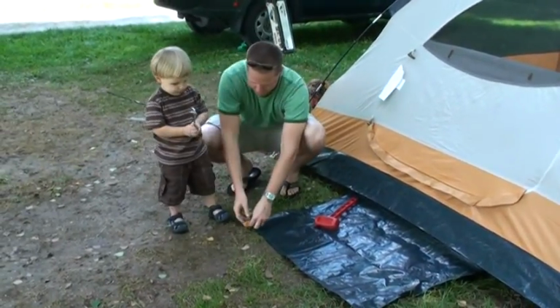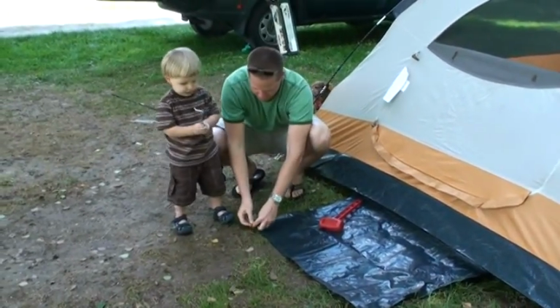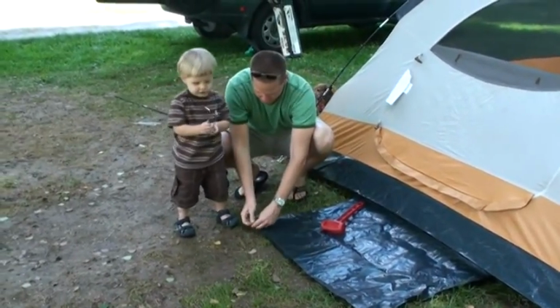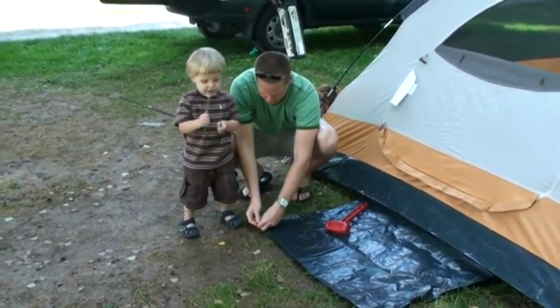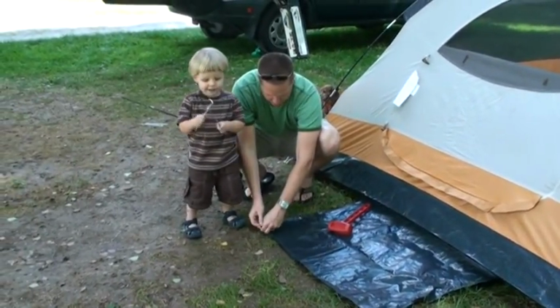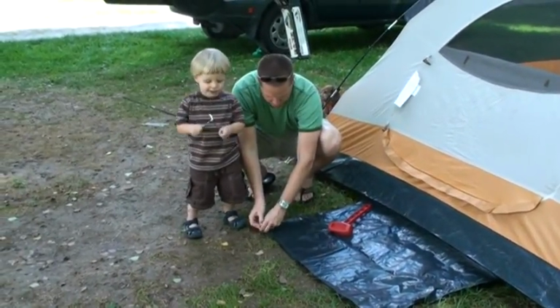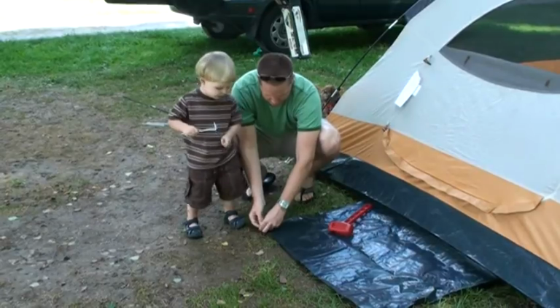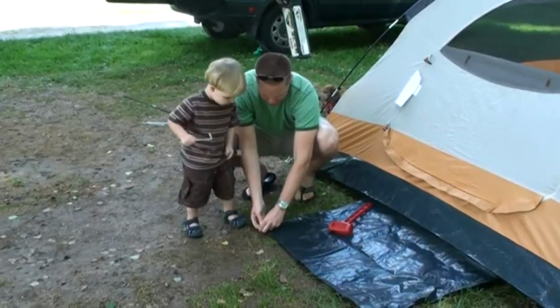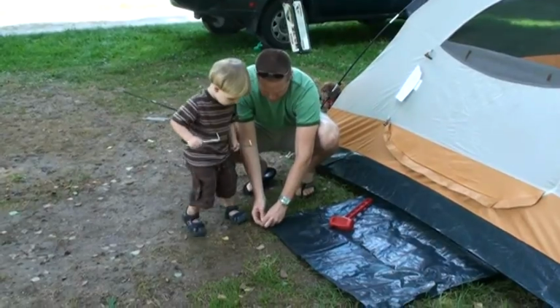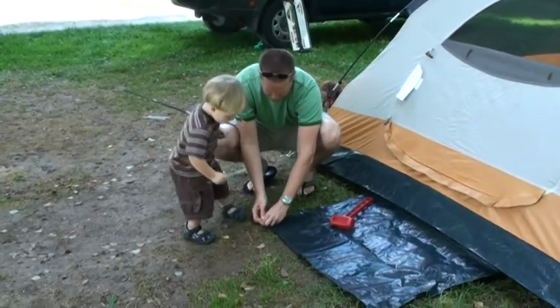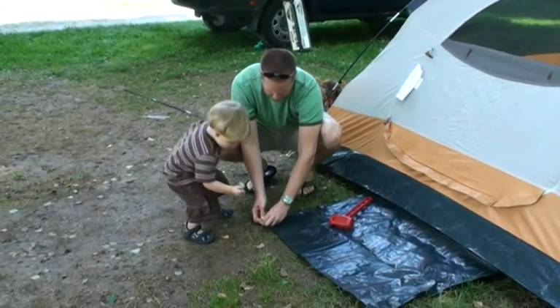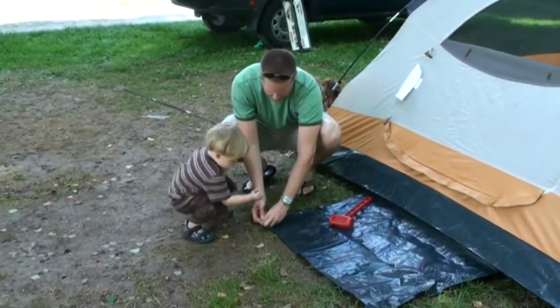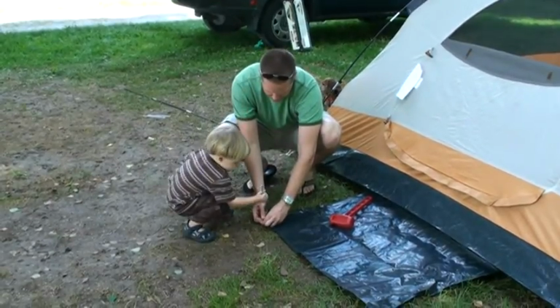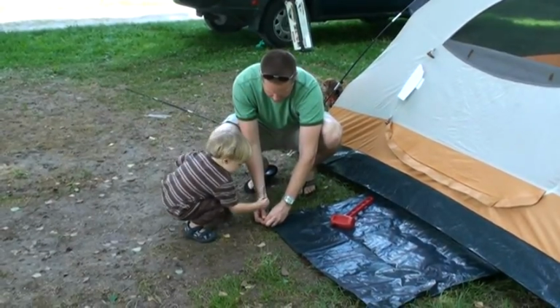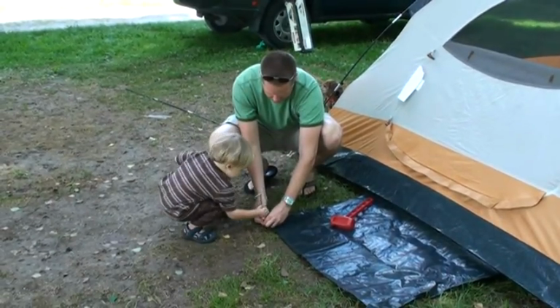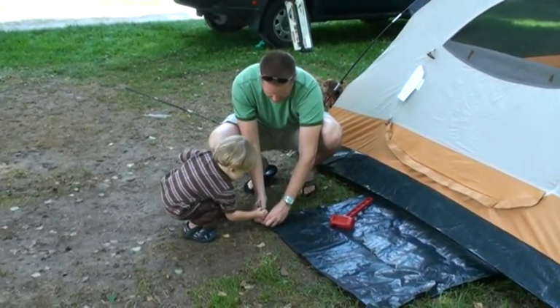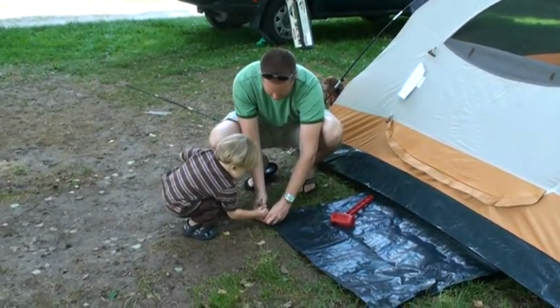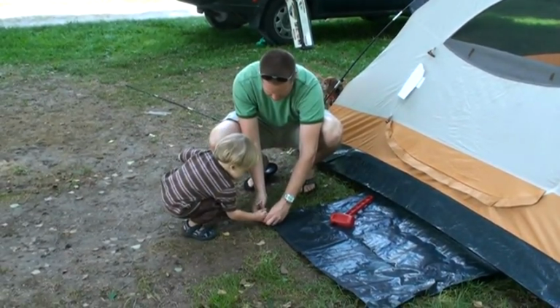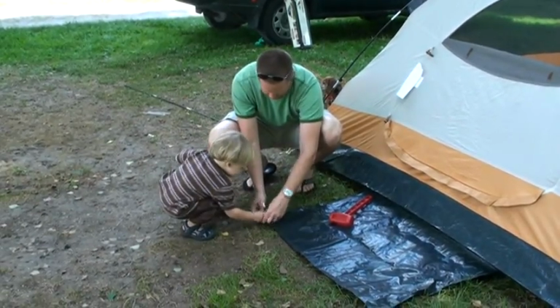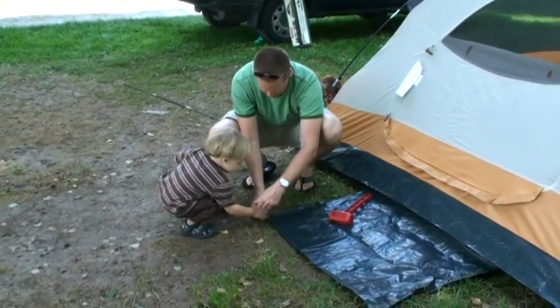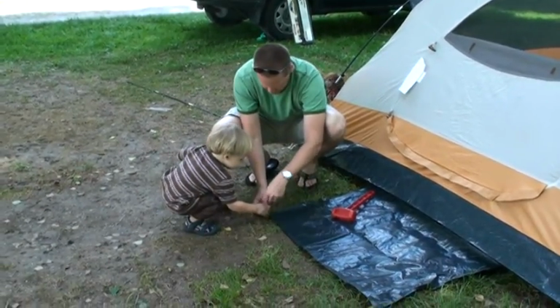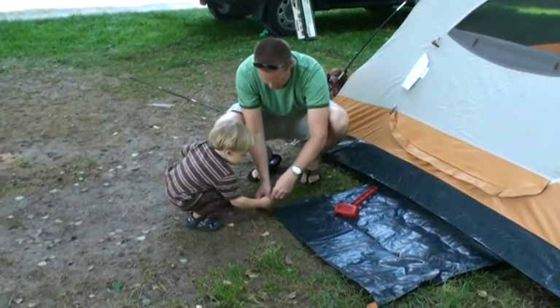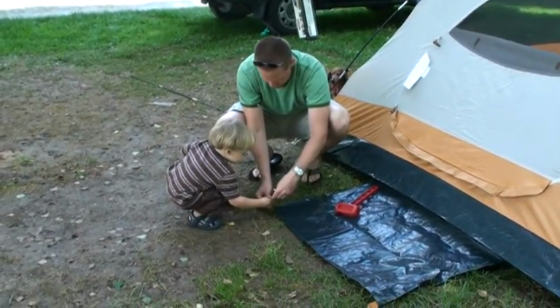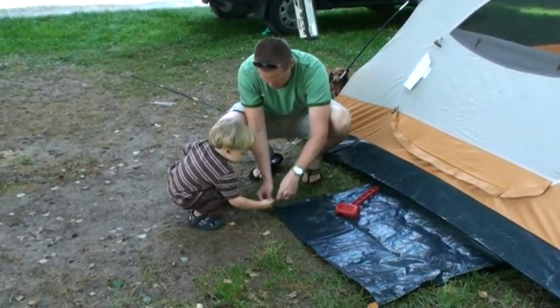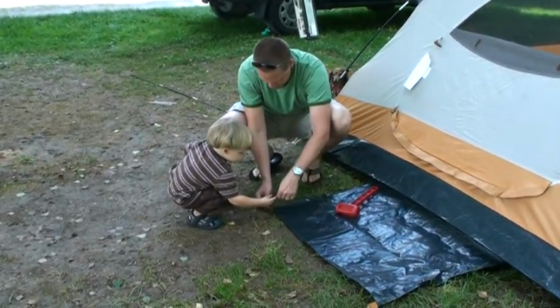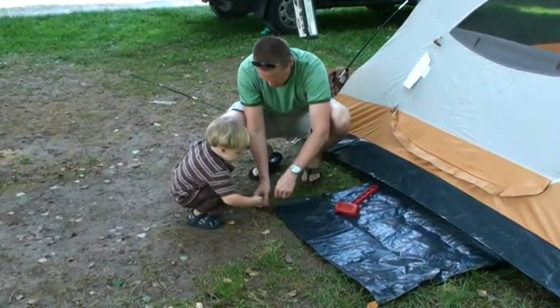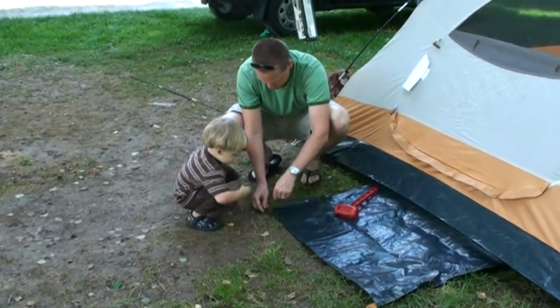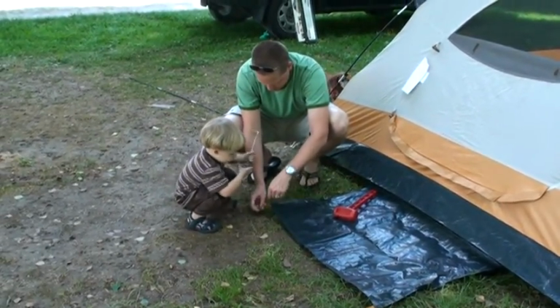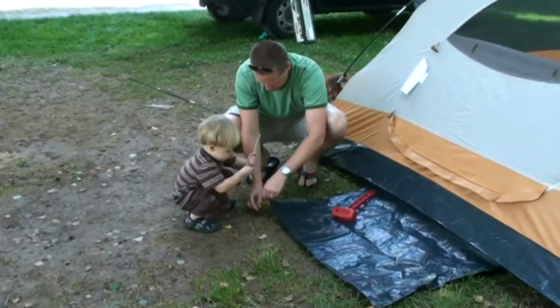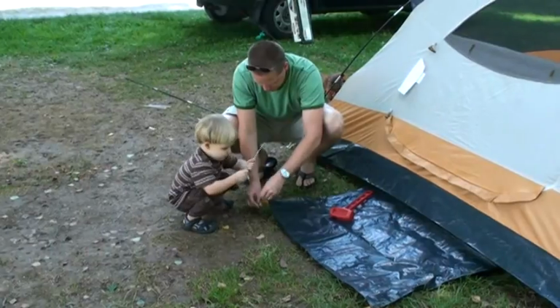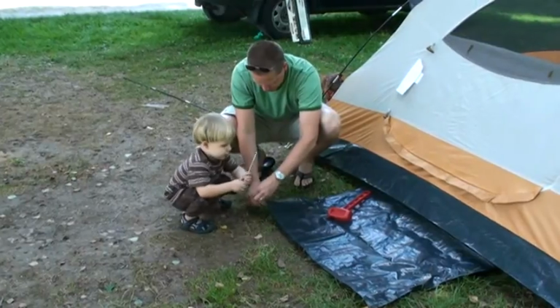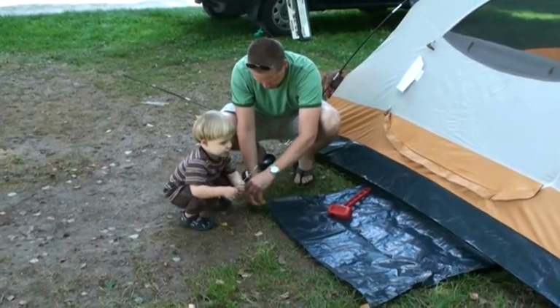Come on this way. Okay, put it right through there. Perfect. Come out this way, right this way.